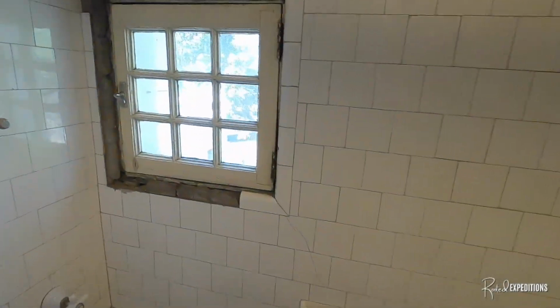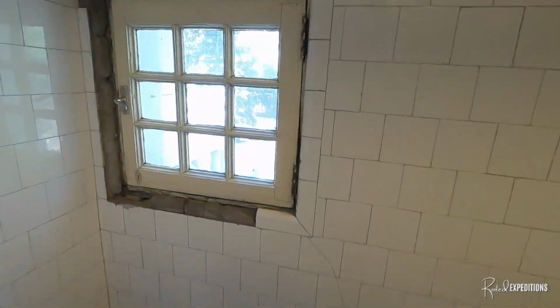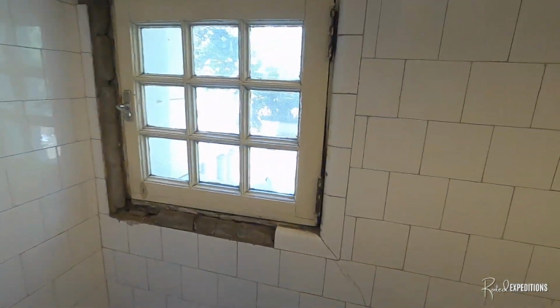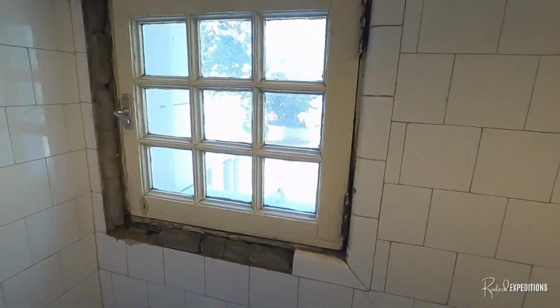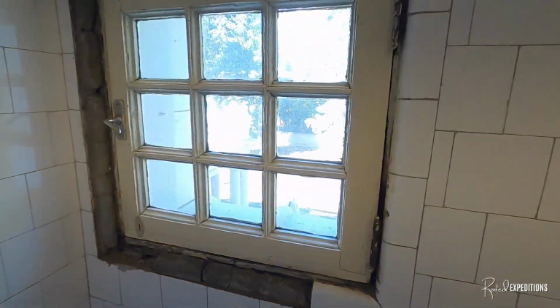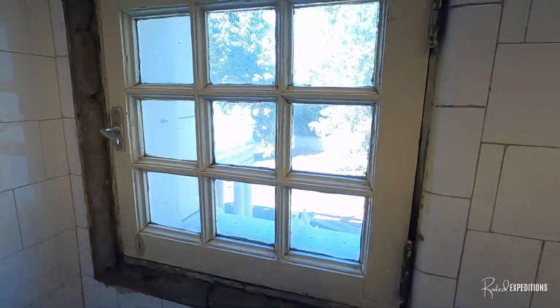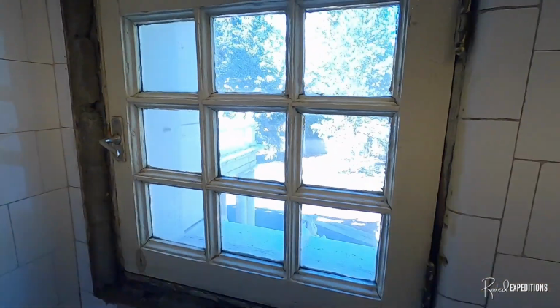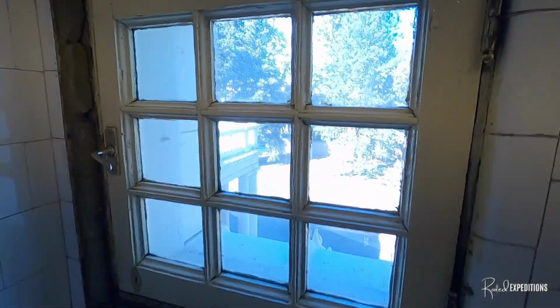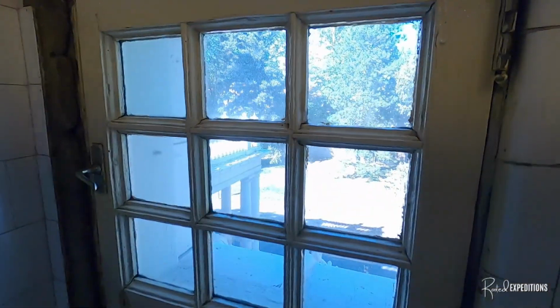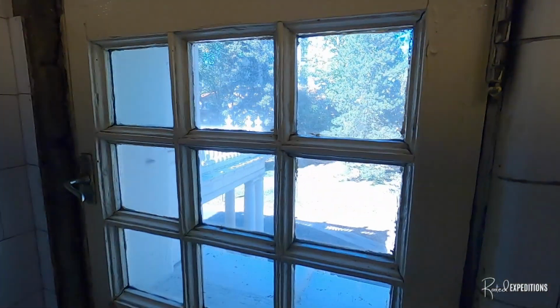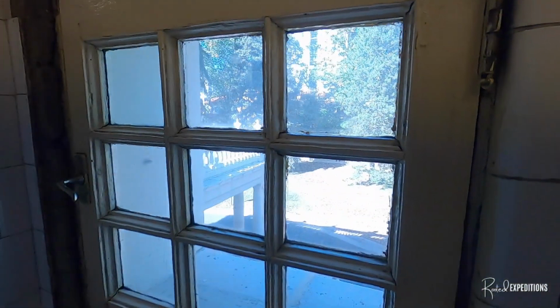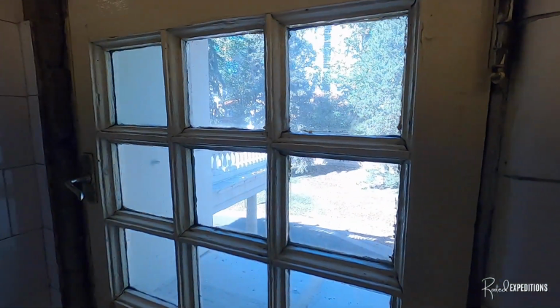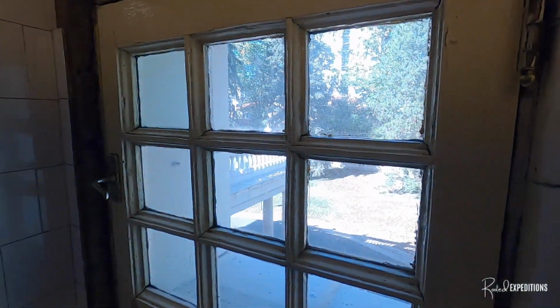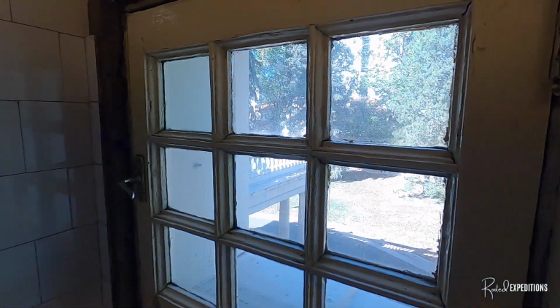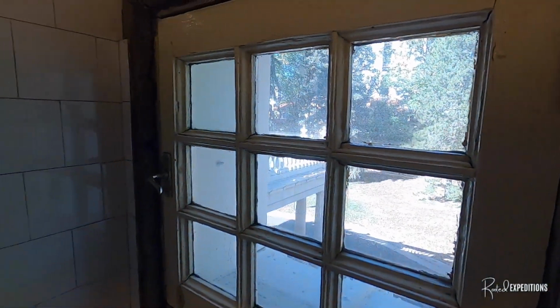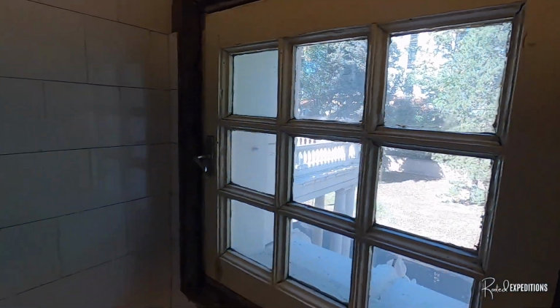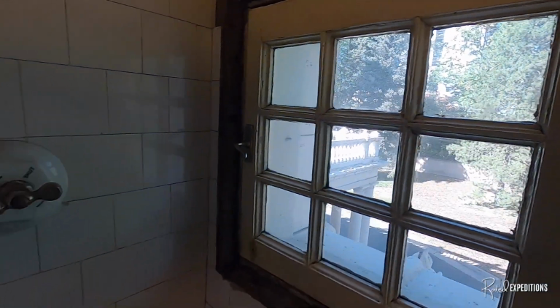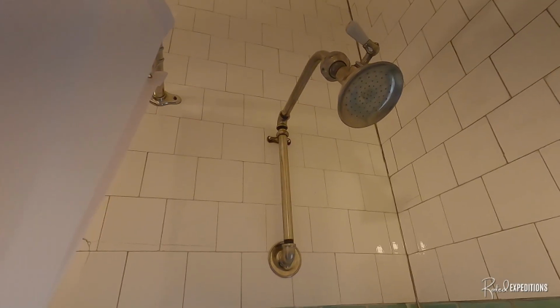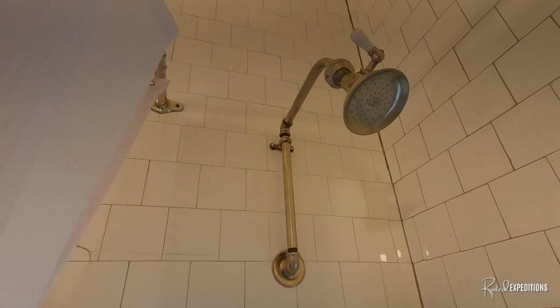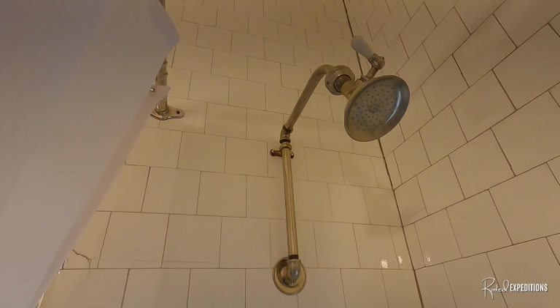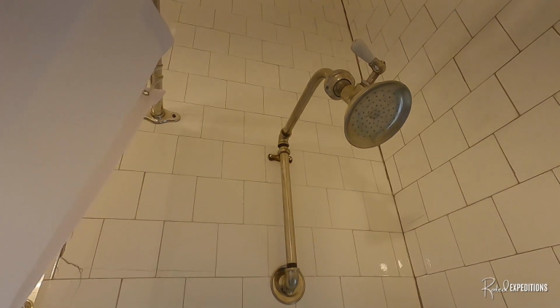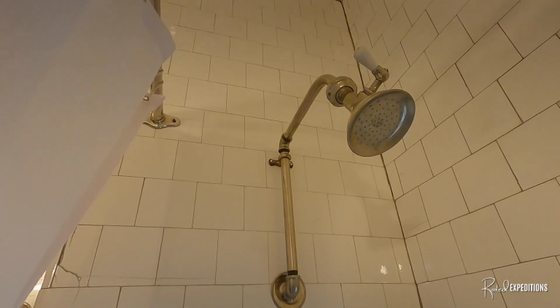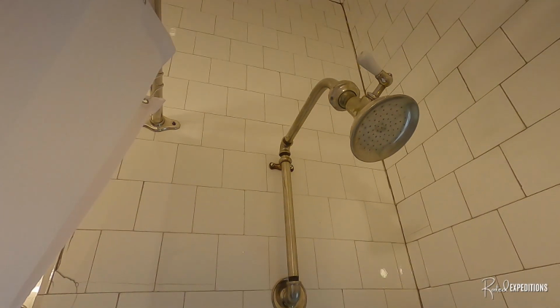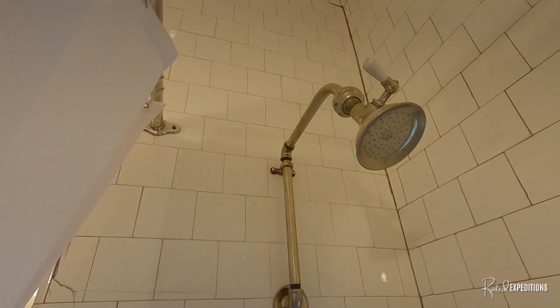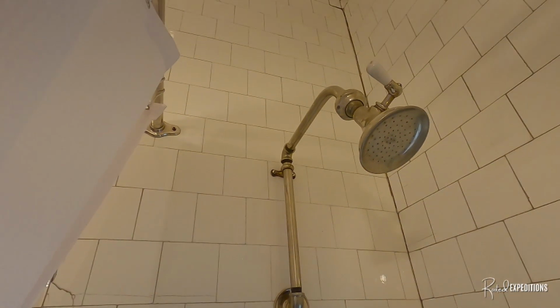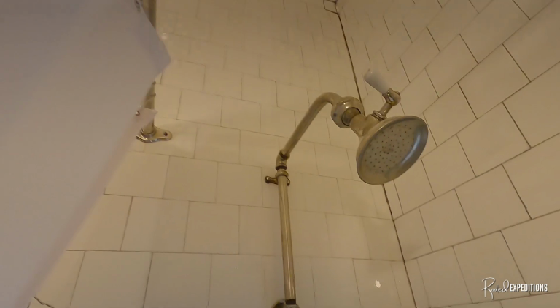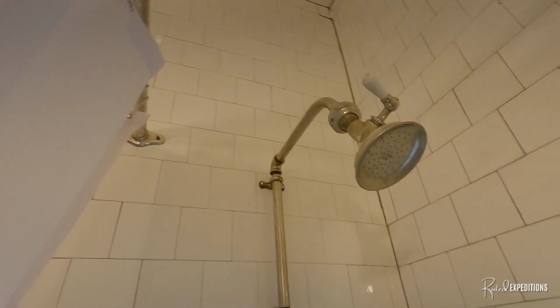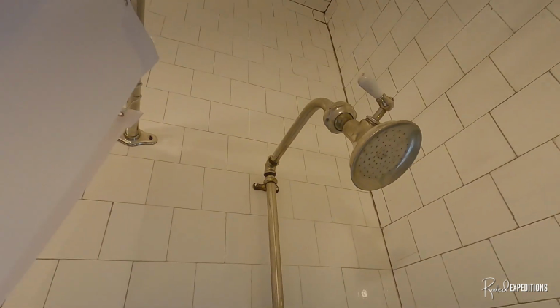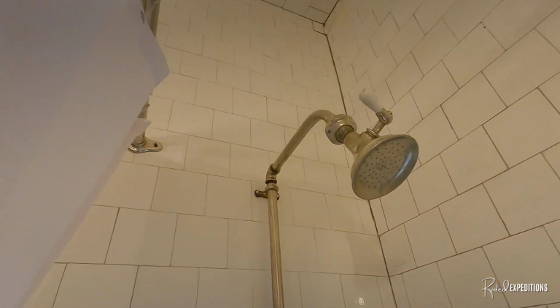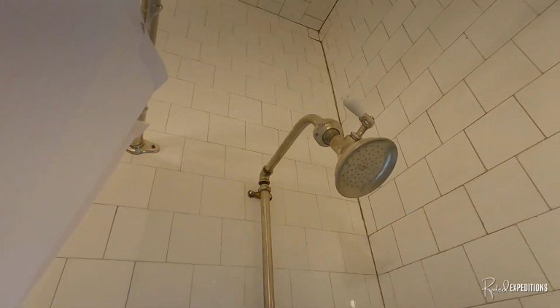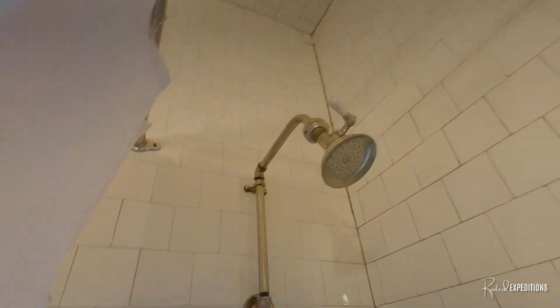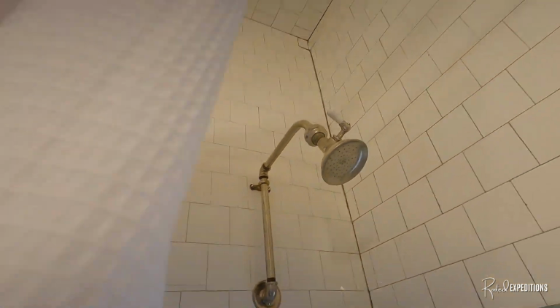Look at that little window, guys. Look at that old shower head.